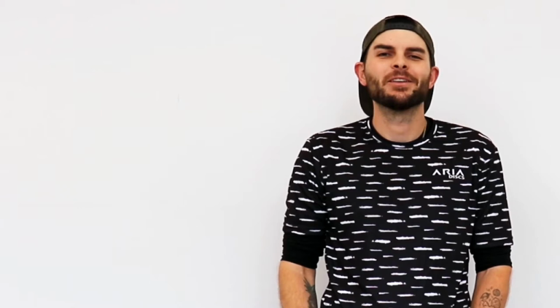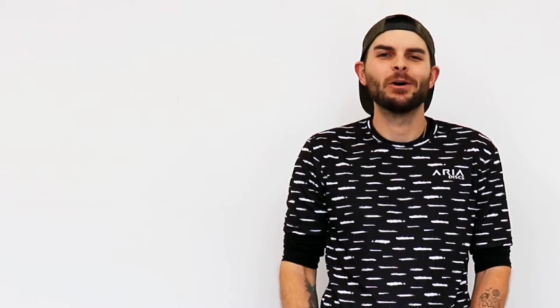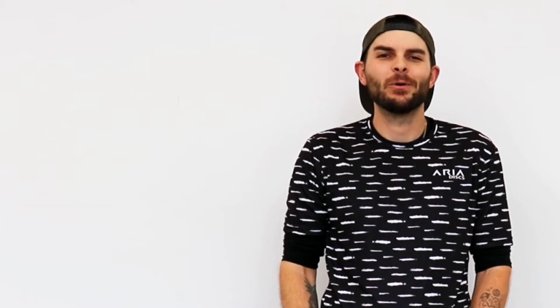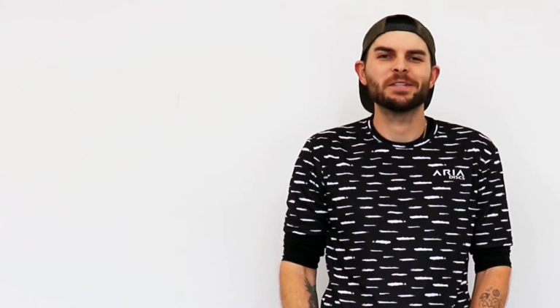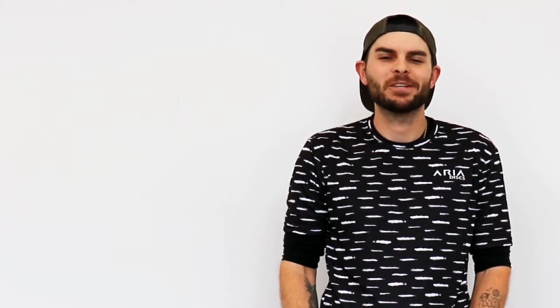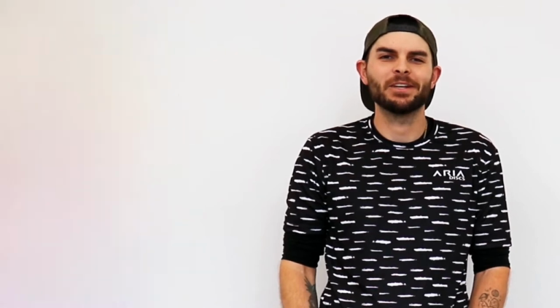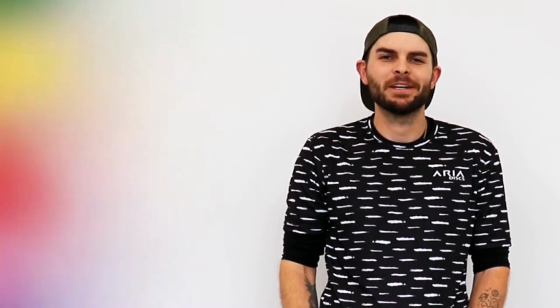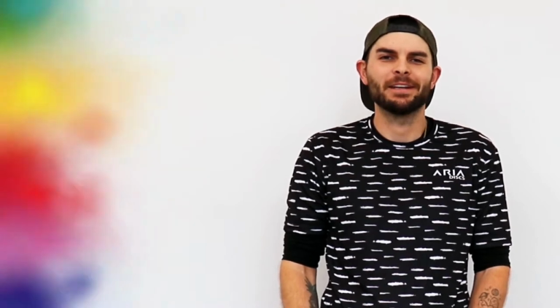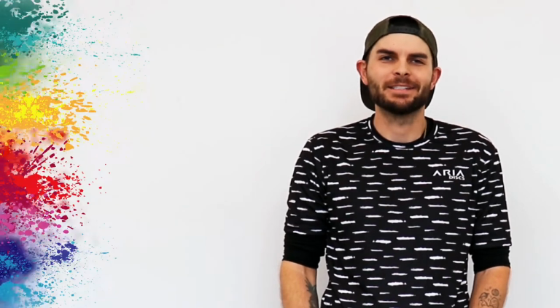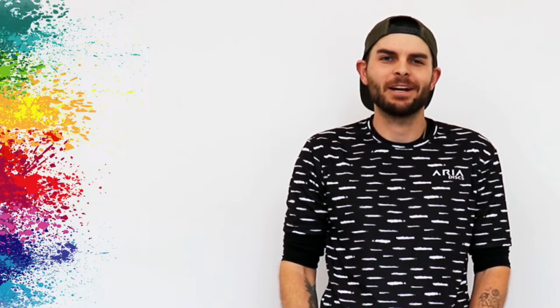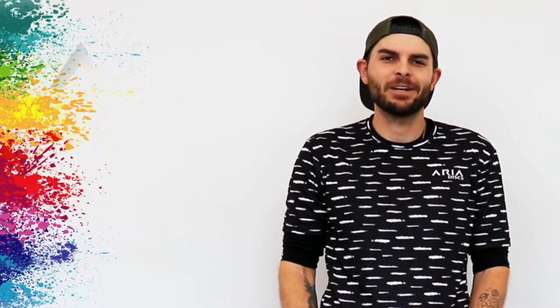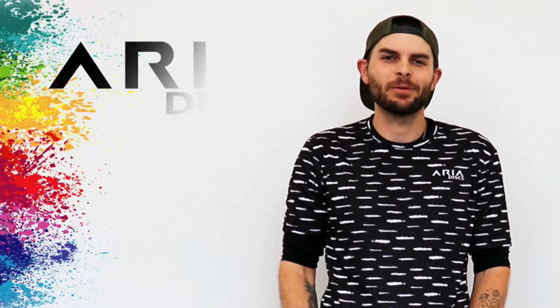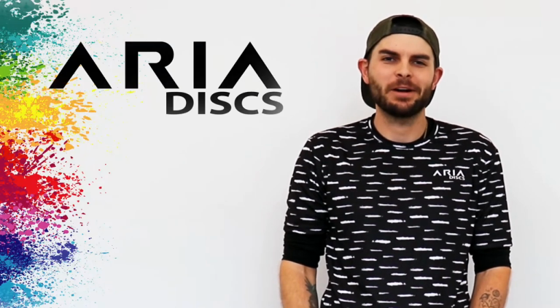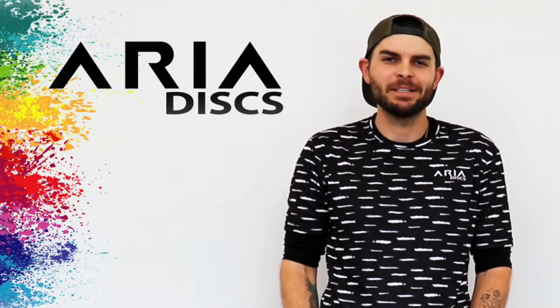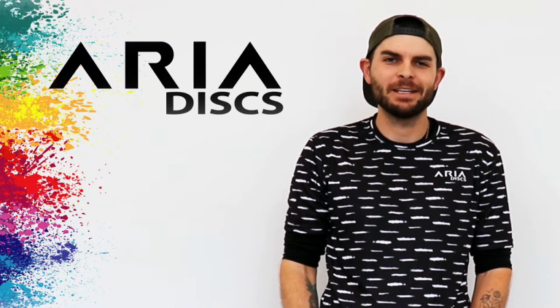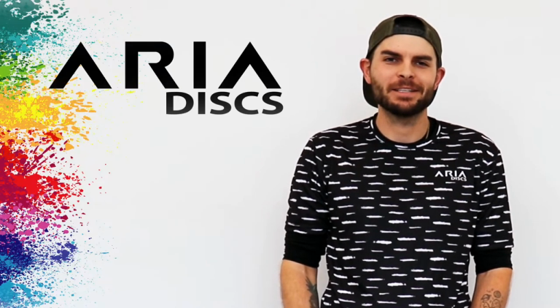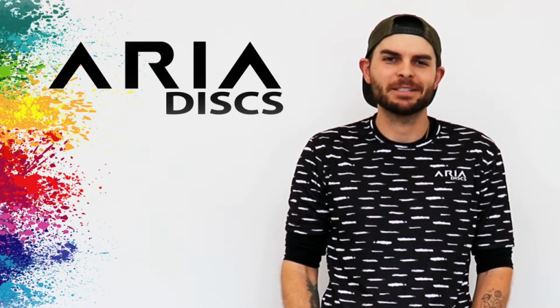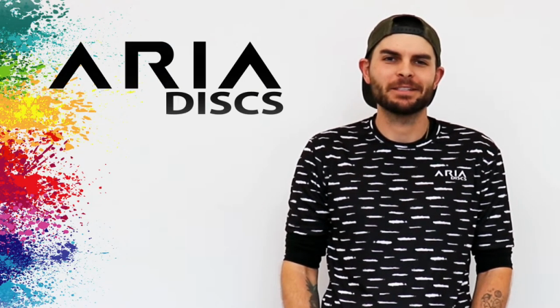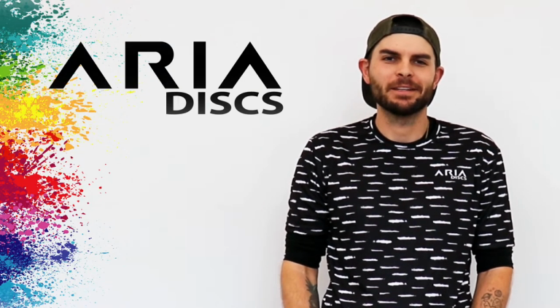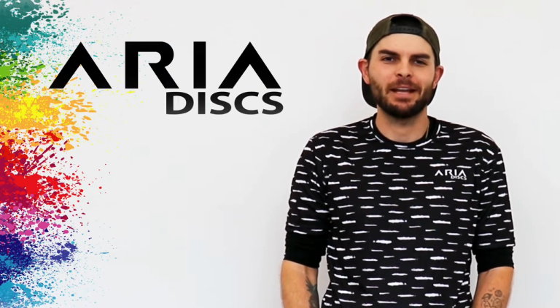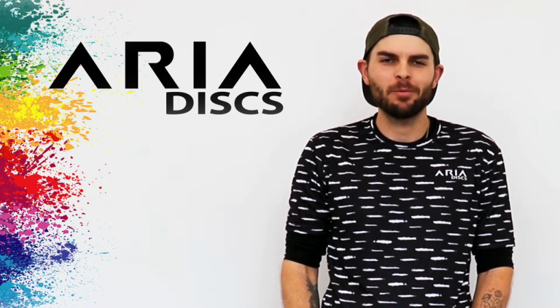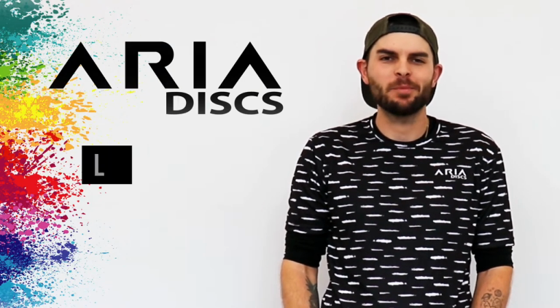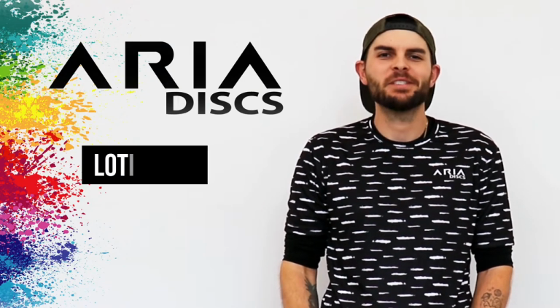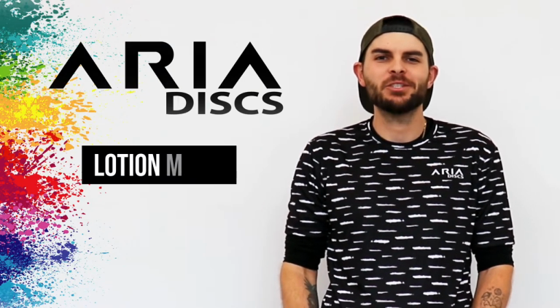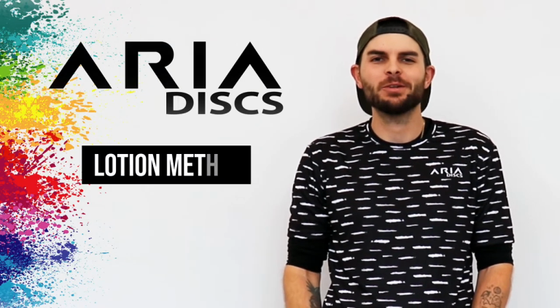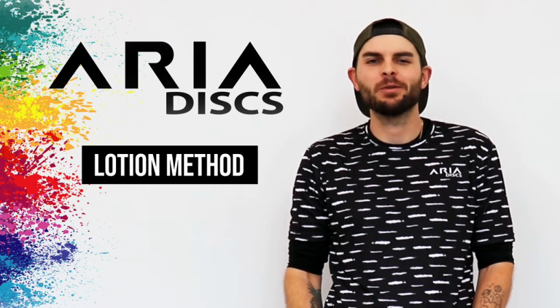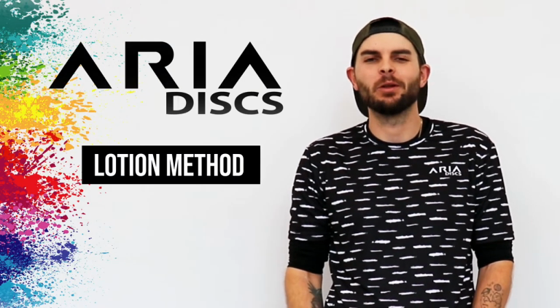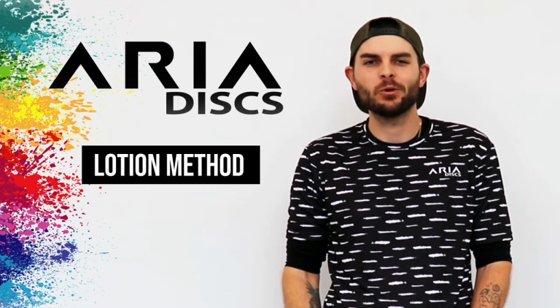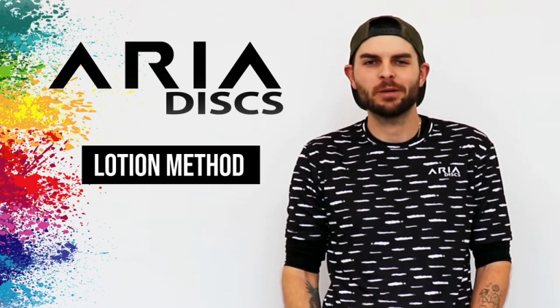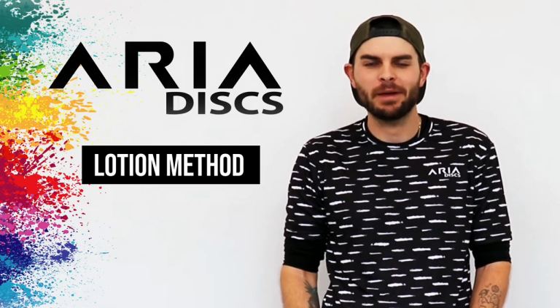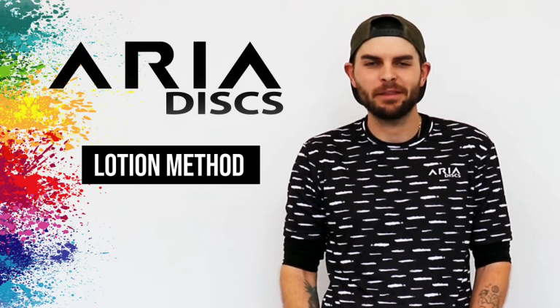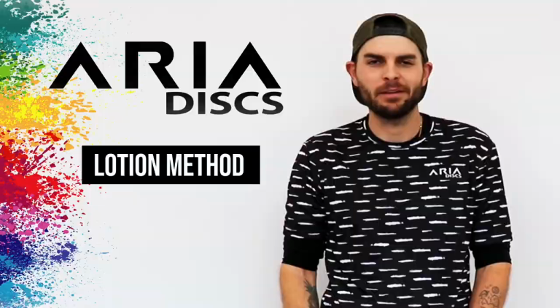Yo, what's good? It's Yanyan with Aria Discs. Now I'm going to be teaching you the lotion method.